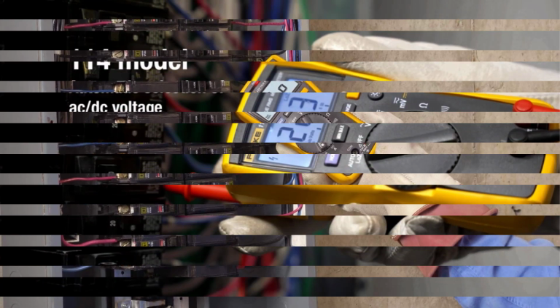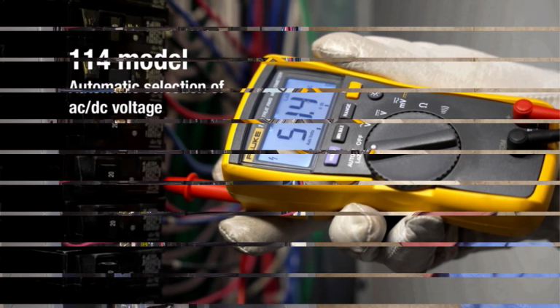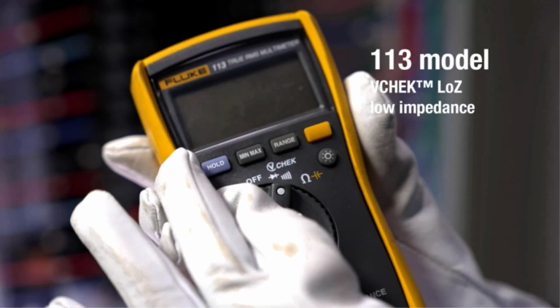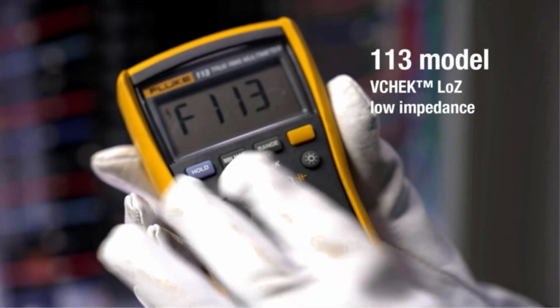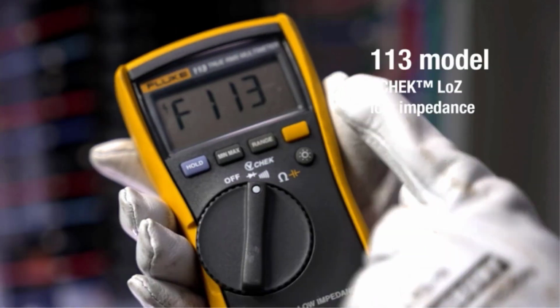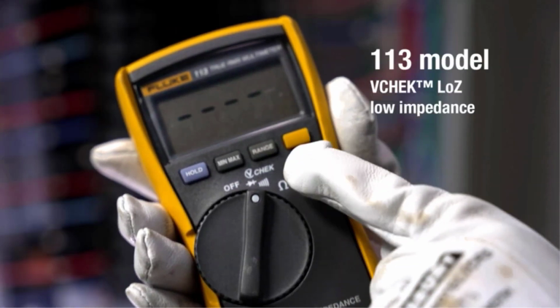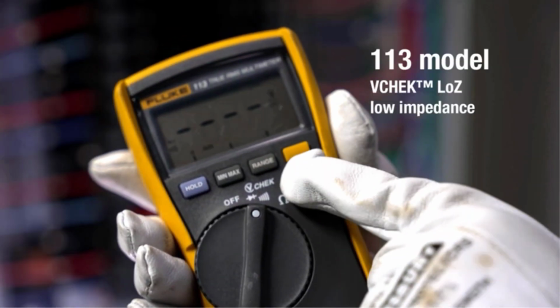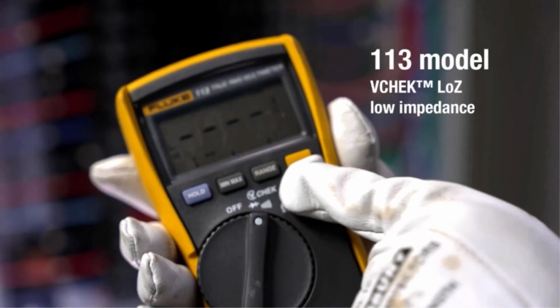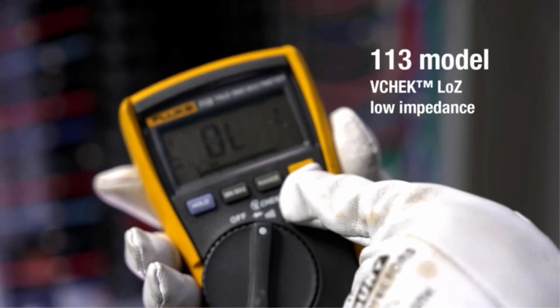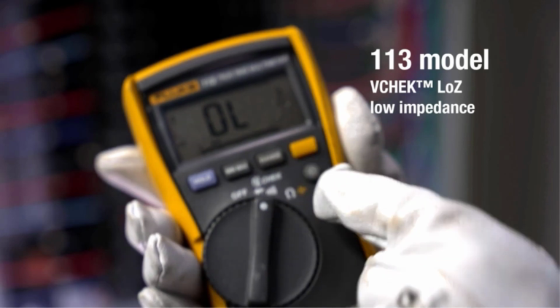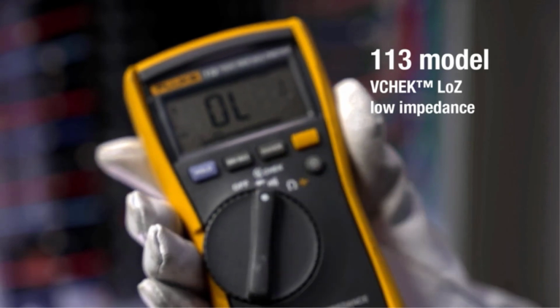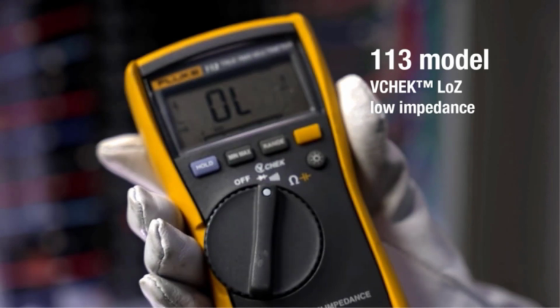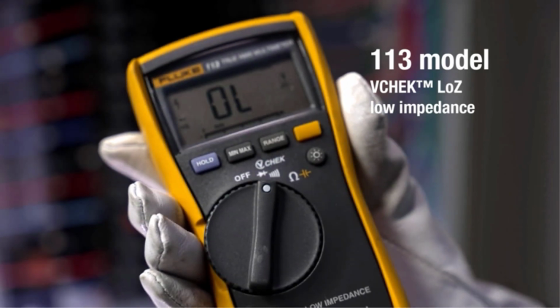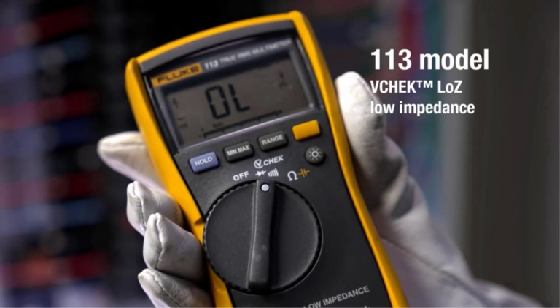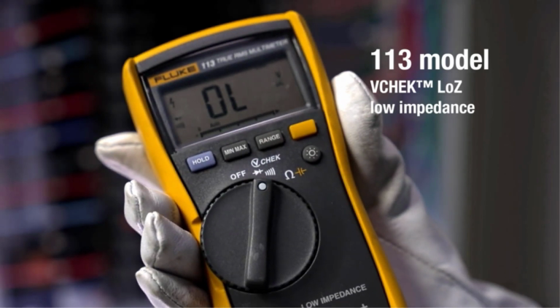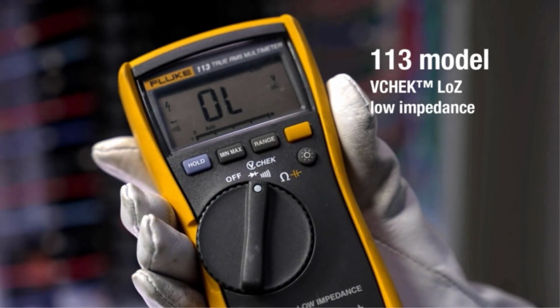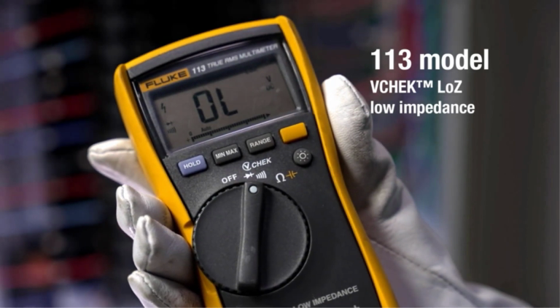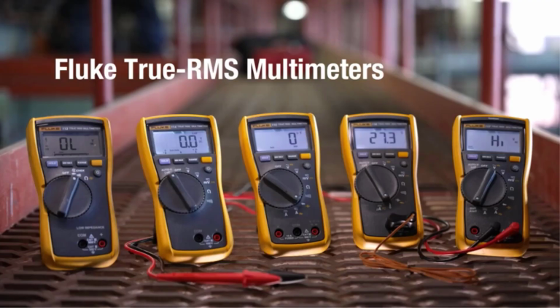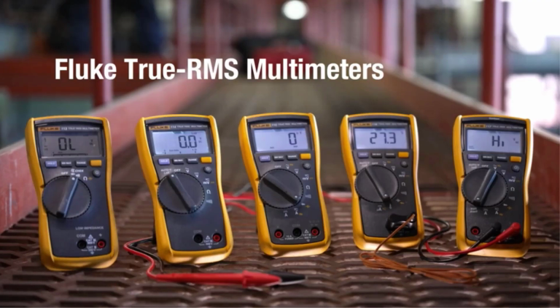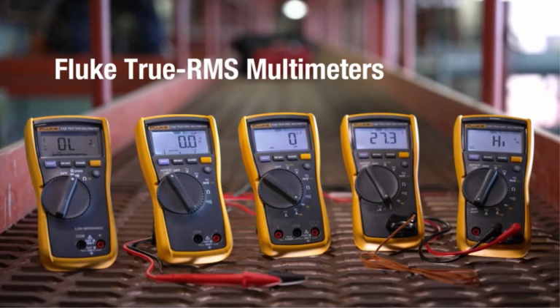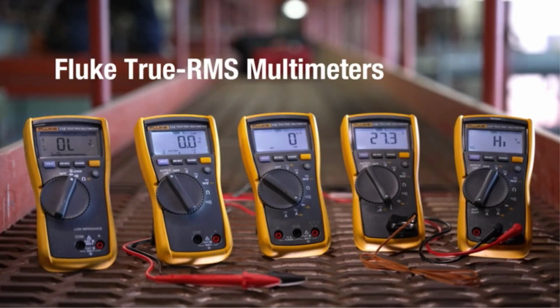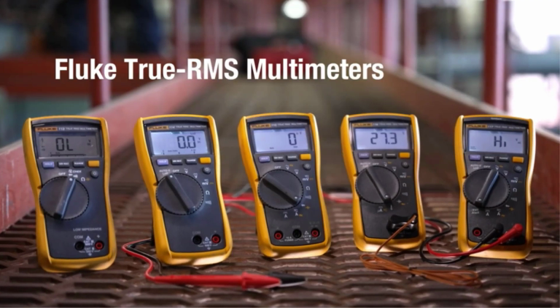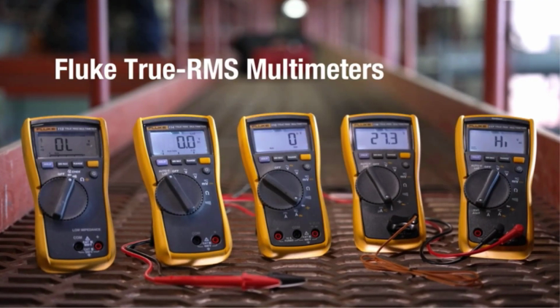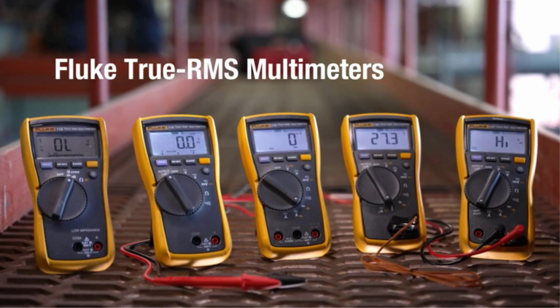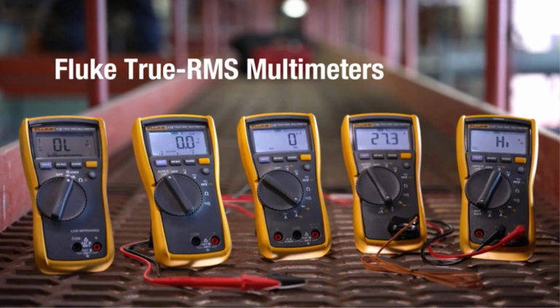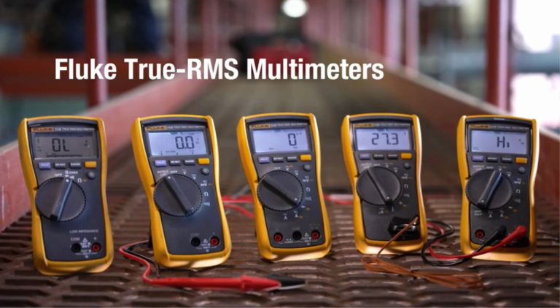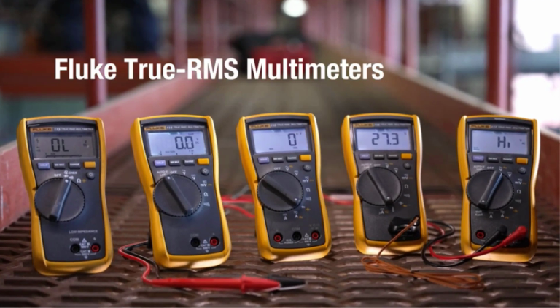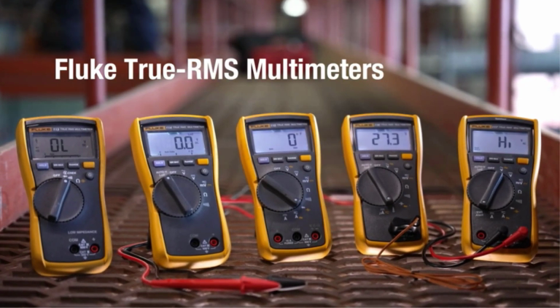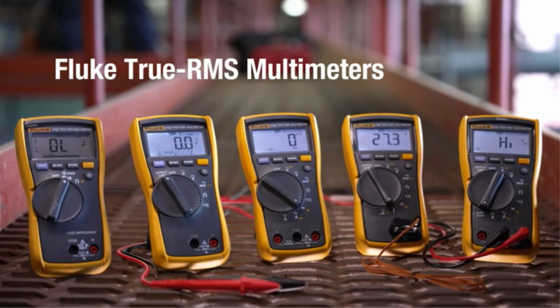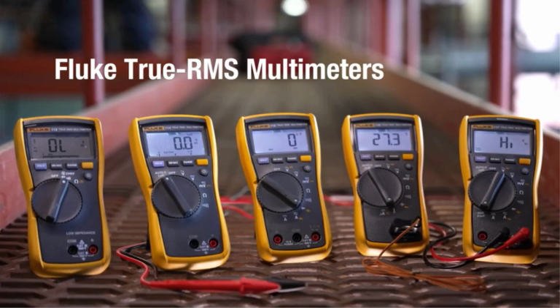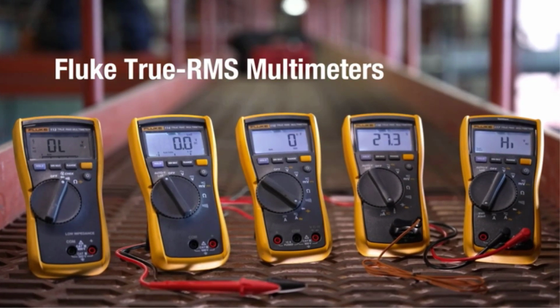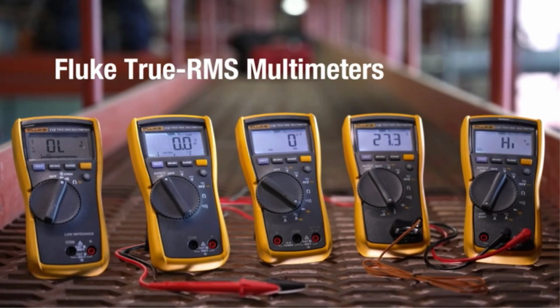On the positive side of this product: accurate readings and no-contact readings. On the negative side: it costs over $200.